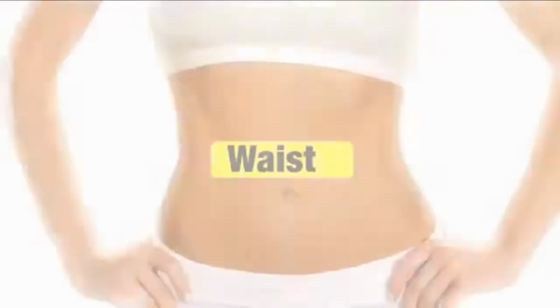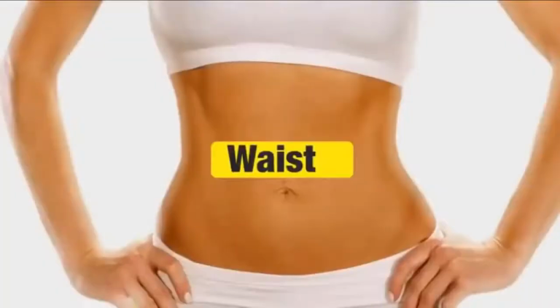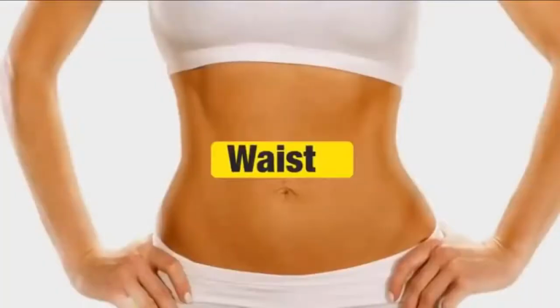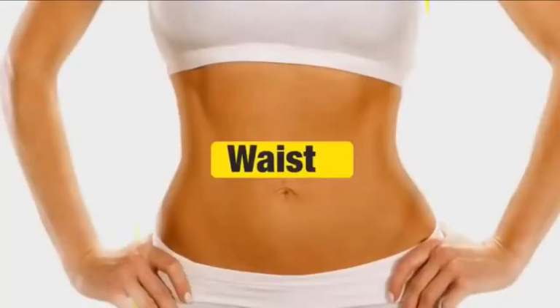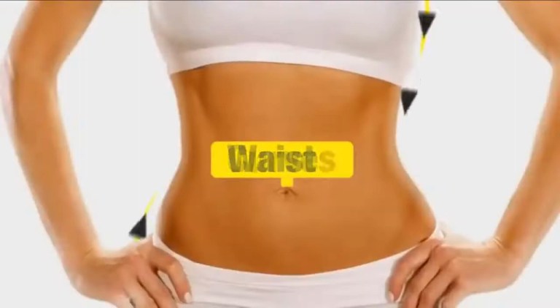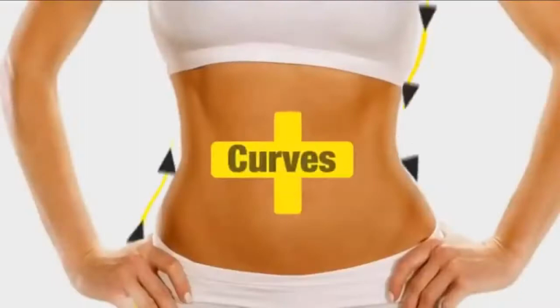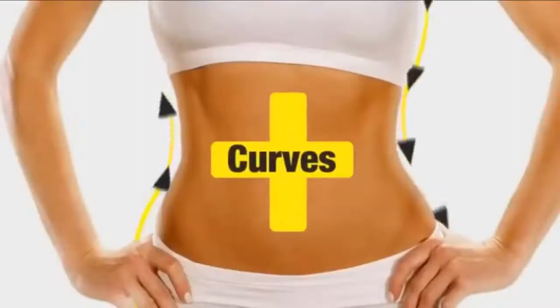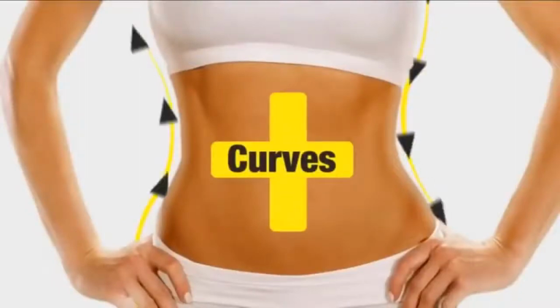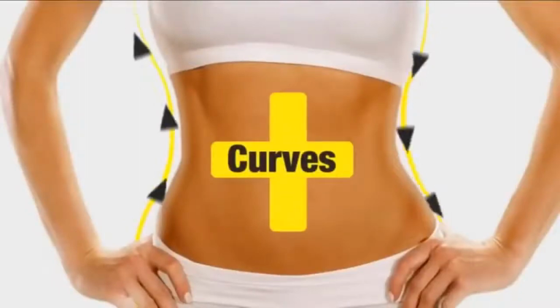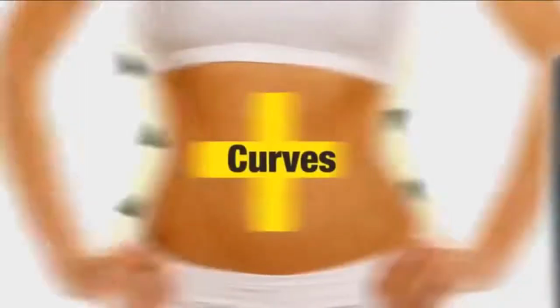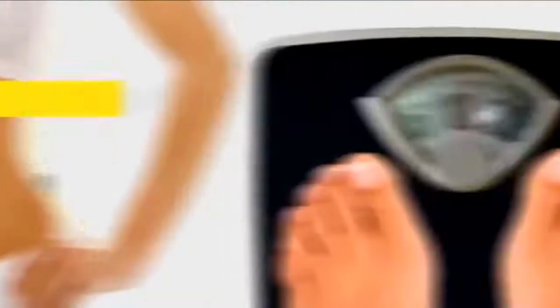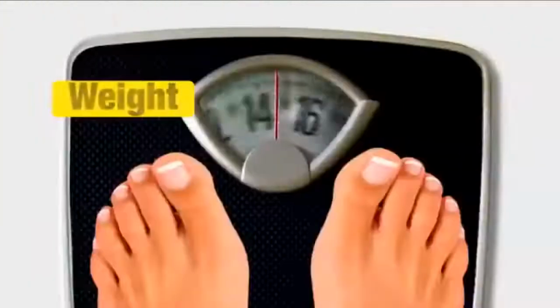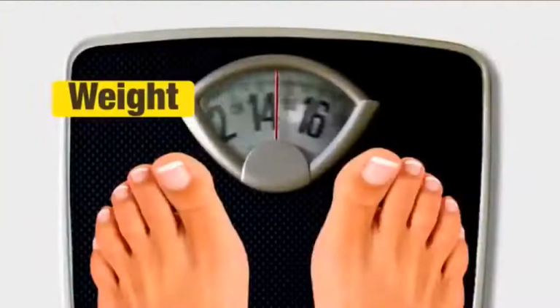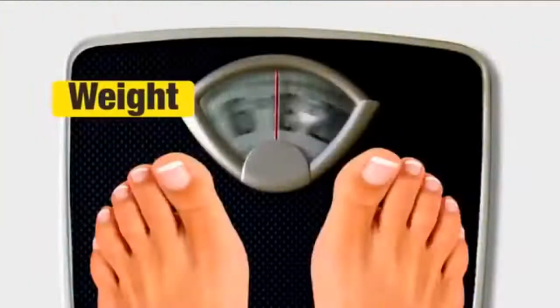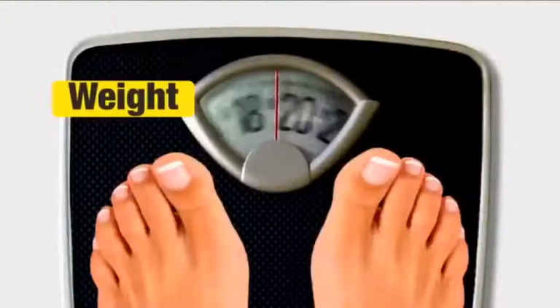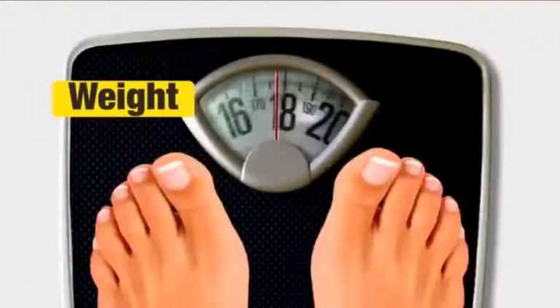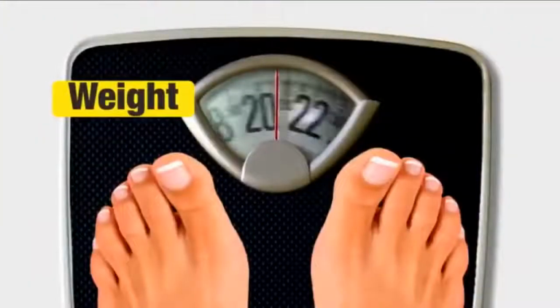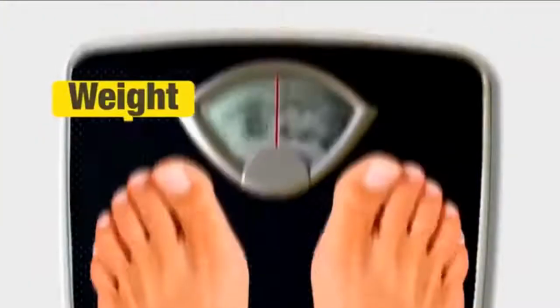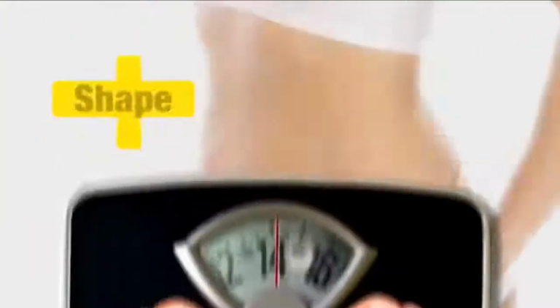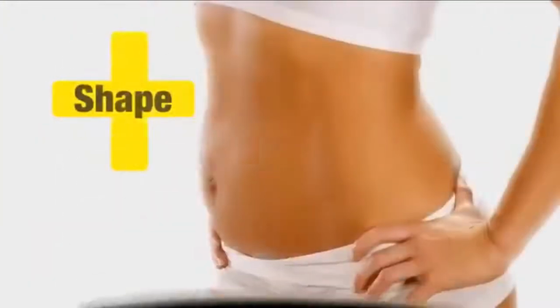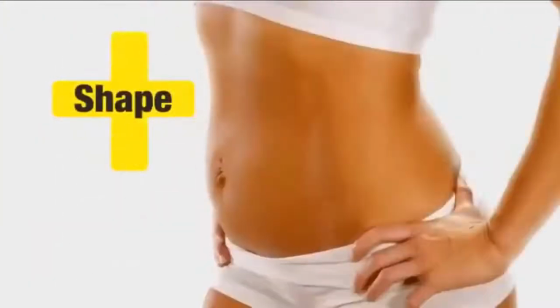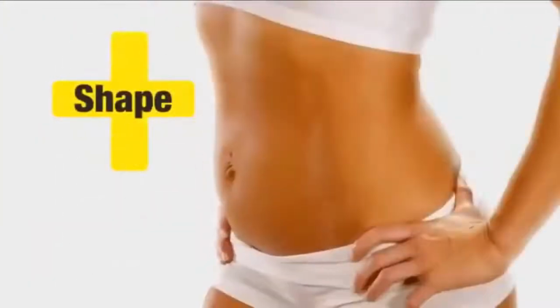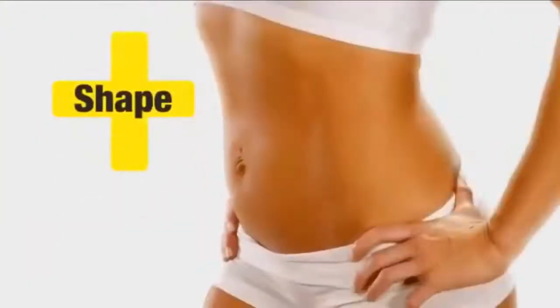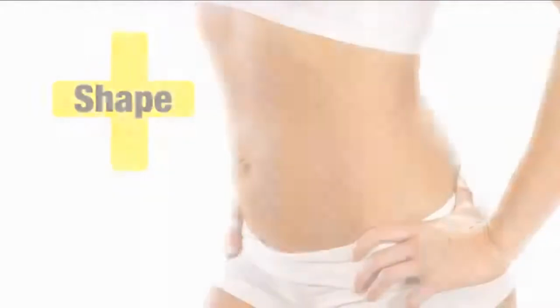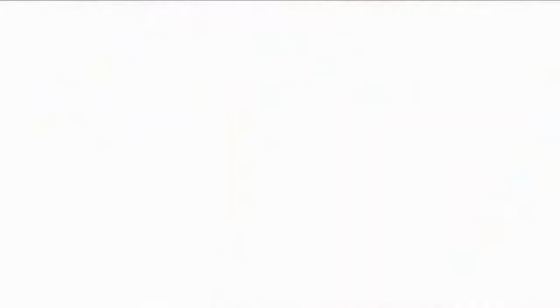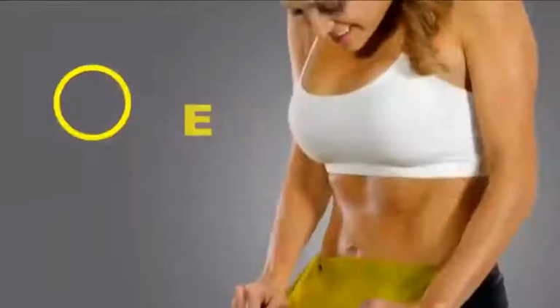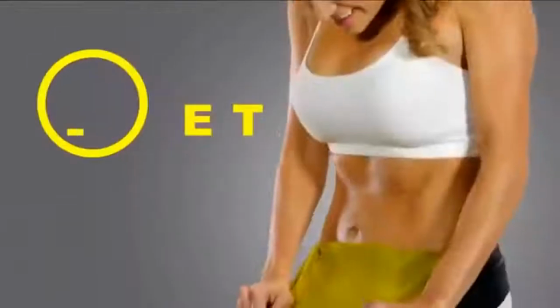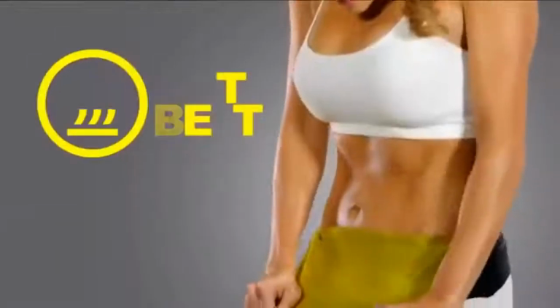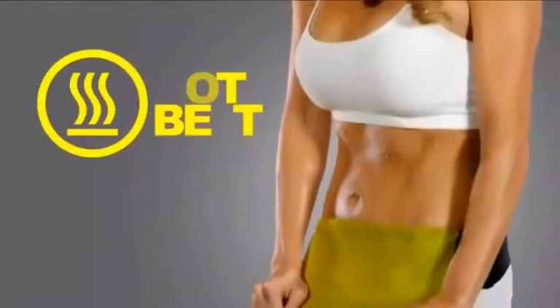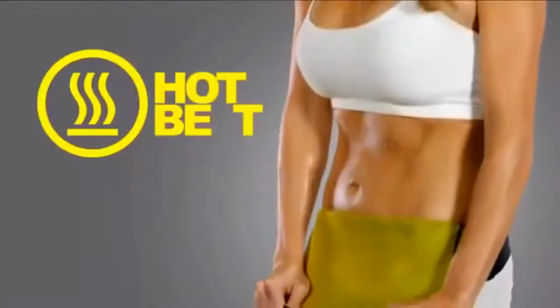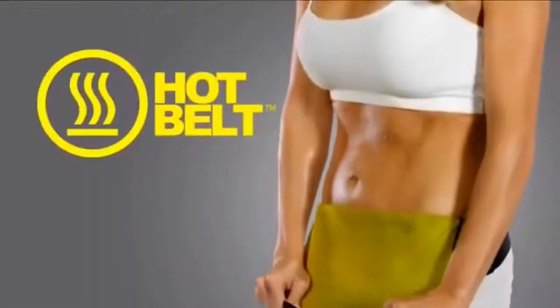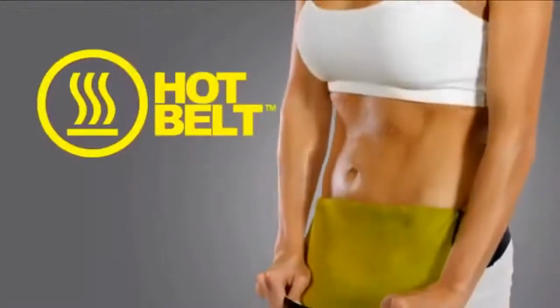Less waist, more curves, less weight, more shape. Get them all with the Hot Belt.